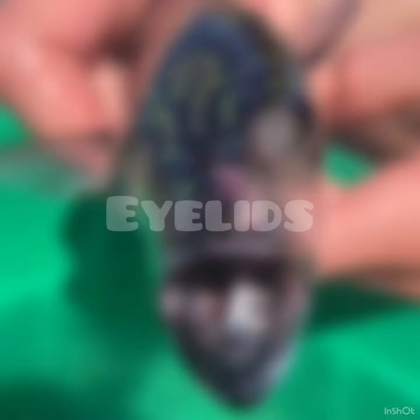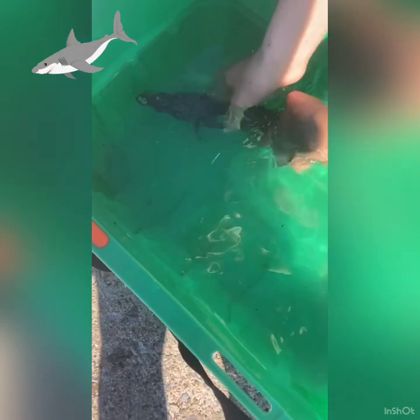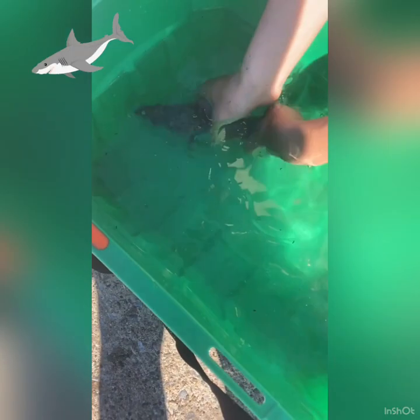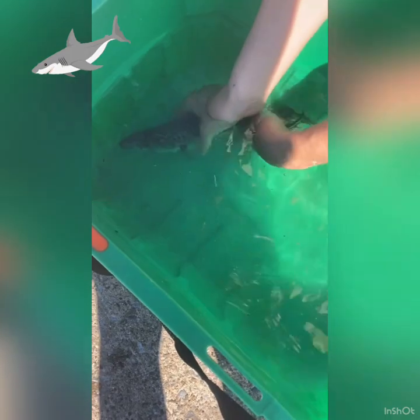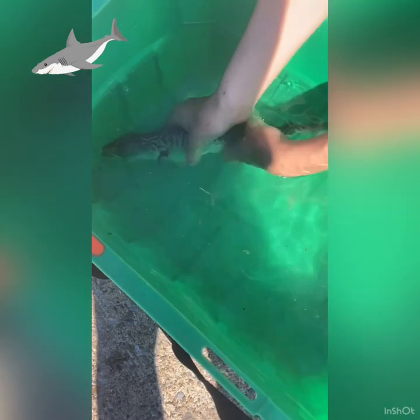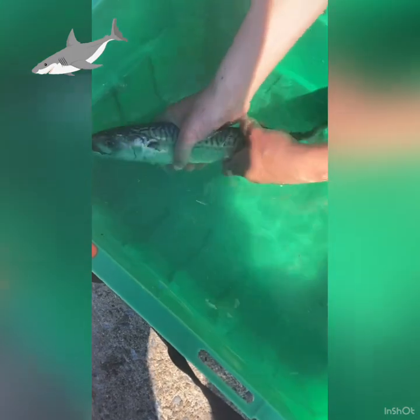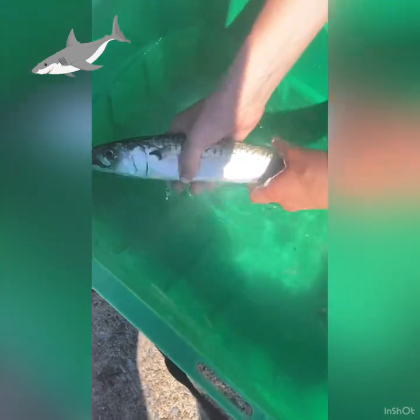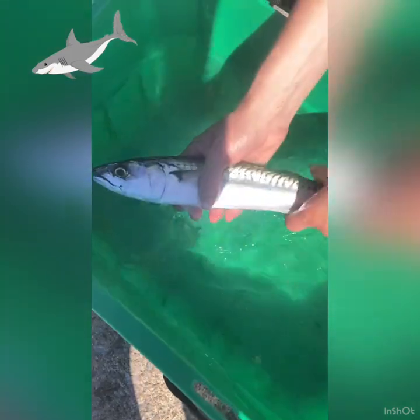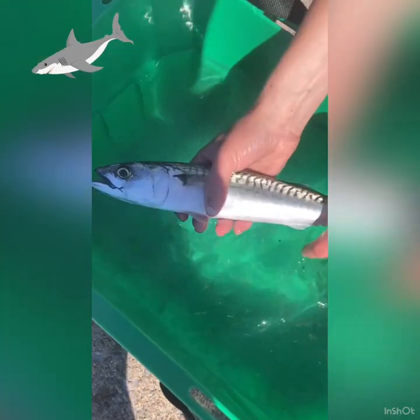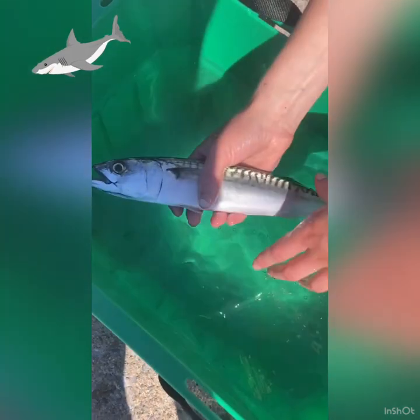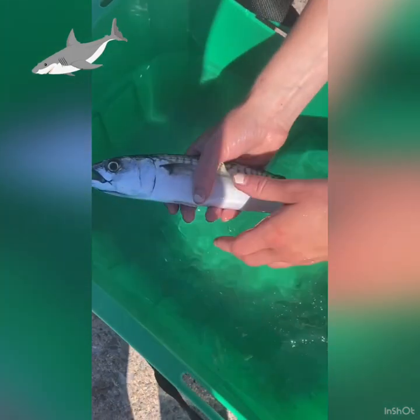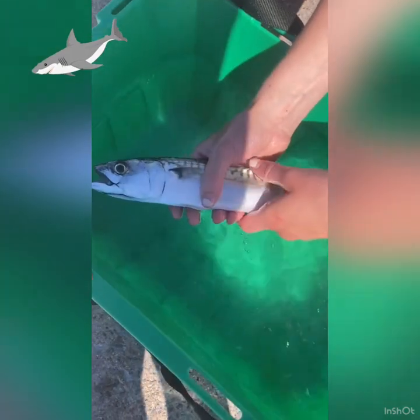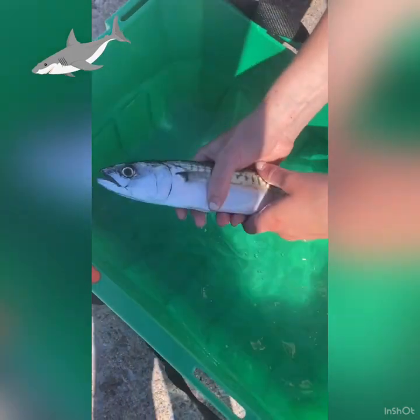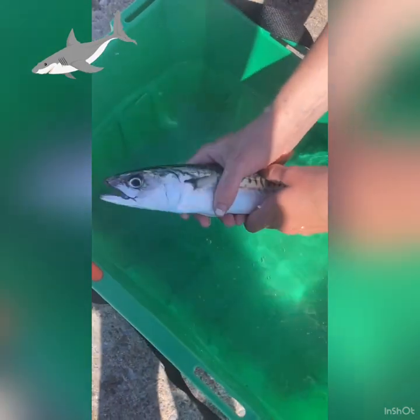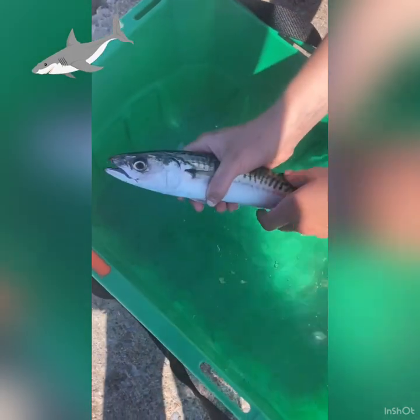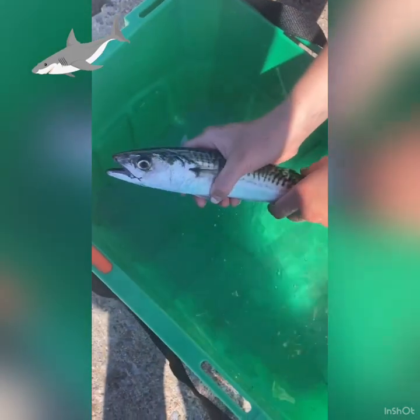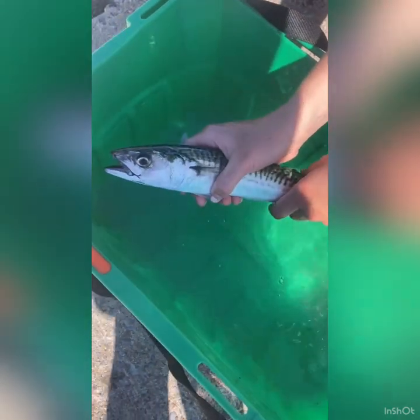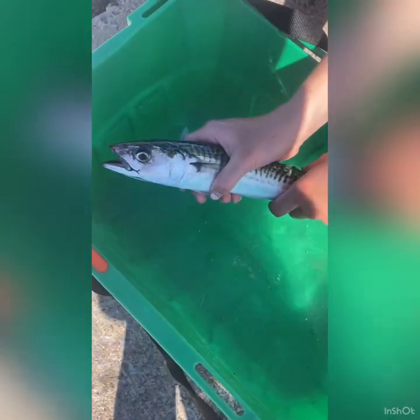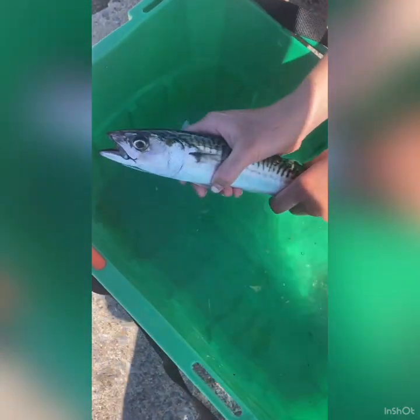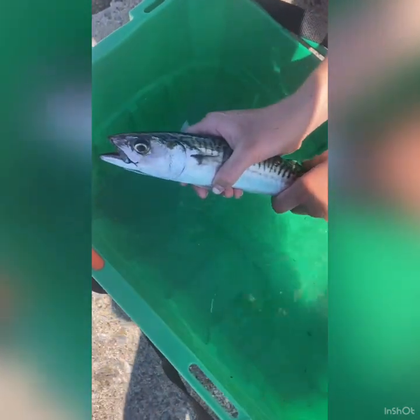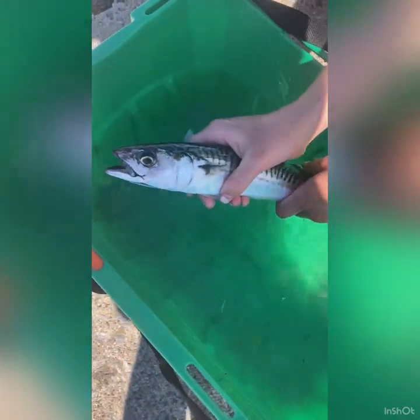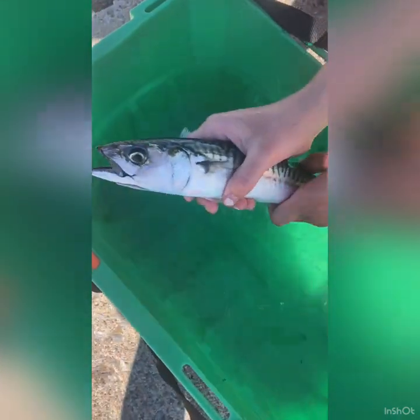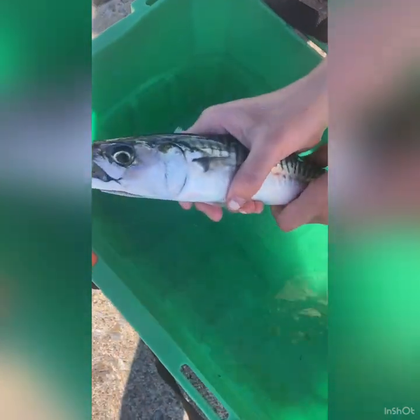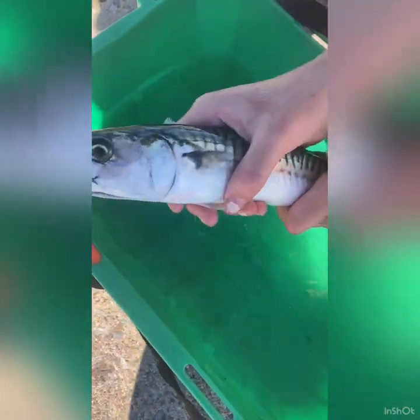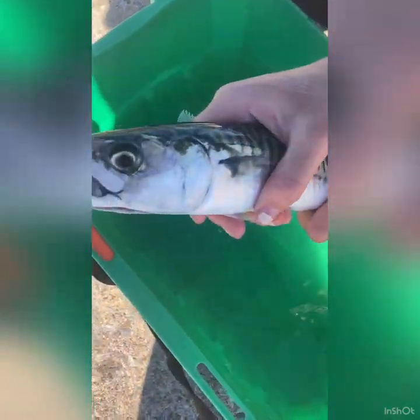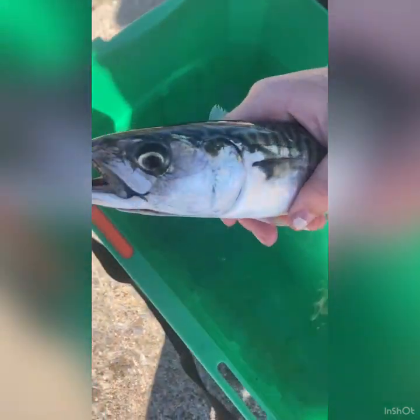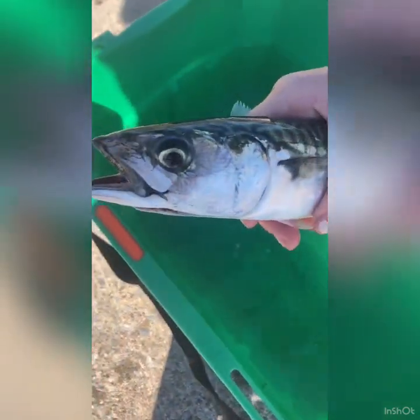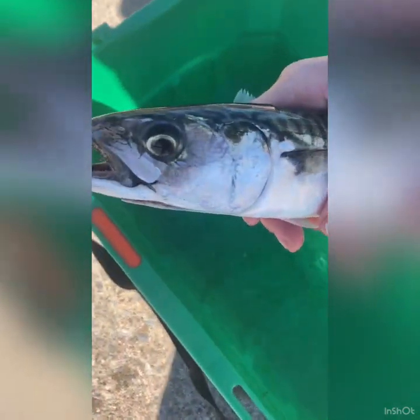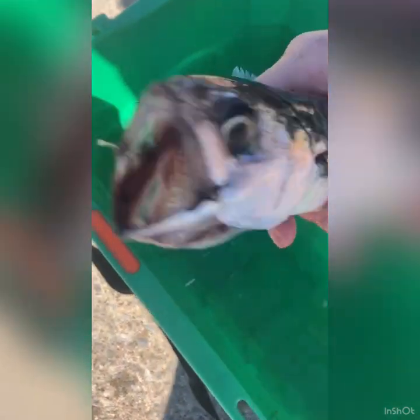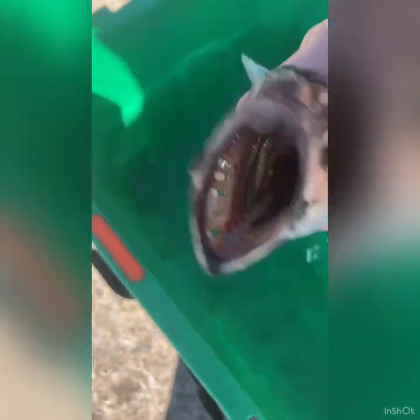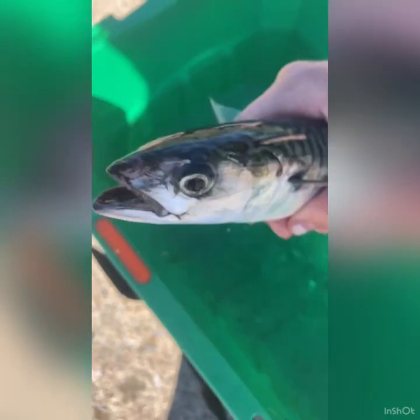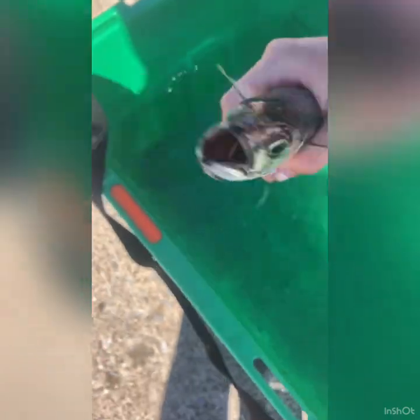Did you know sharks are the only fish that have eyelids? So this fish does not have eyelids. If you look at his eyes, he will never blink.